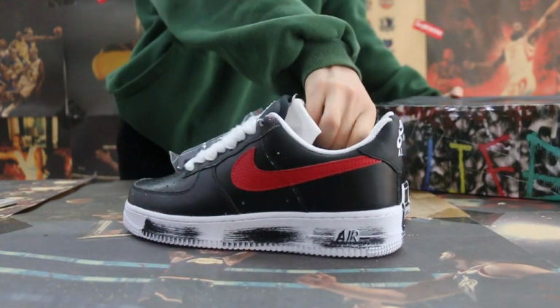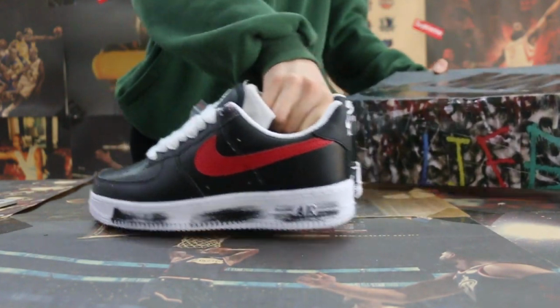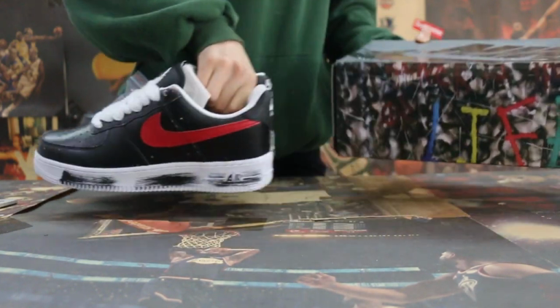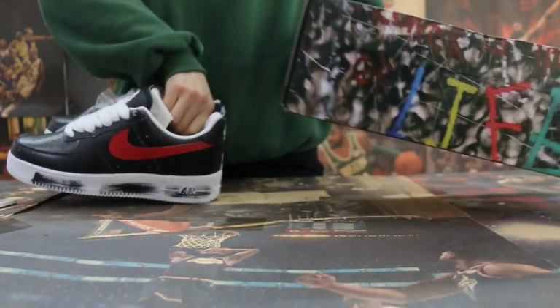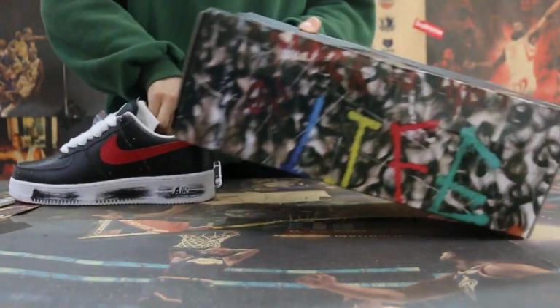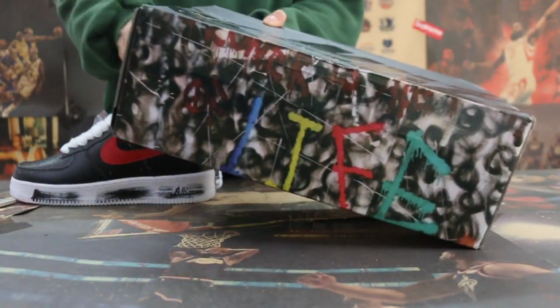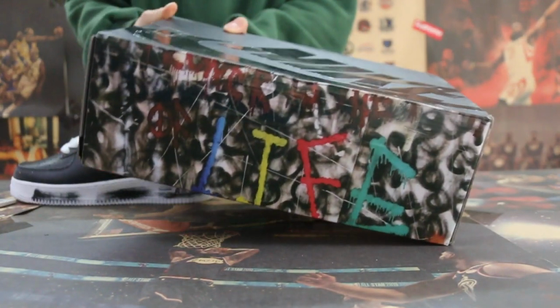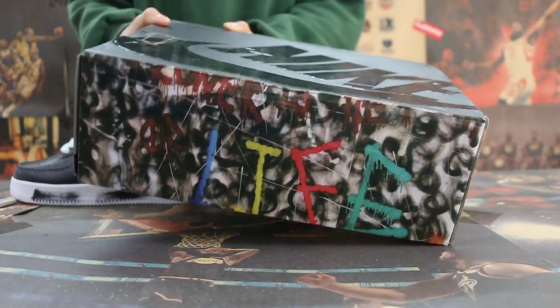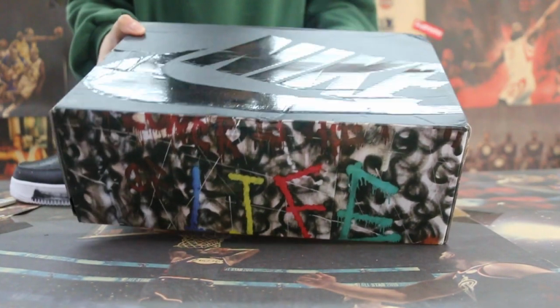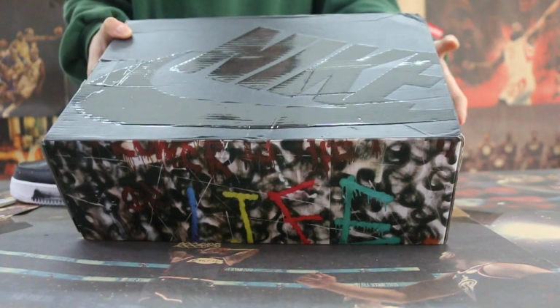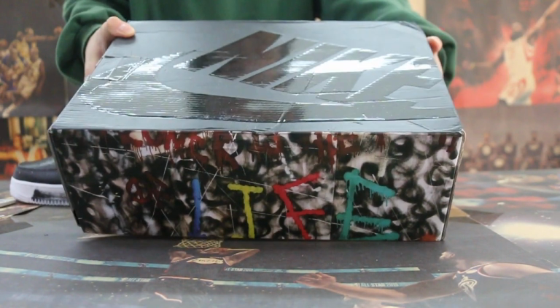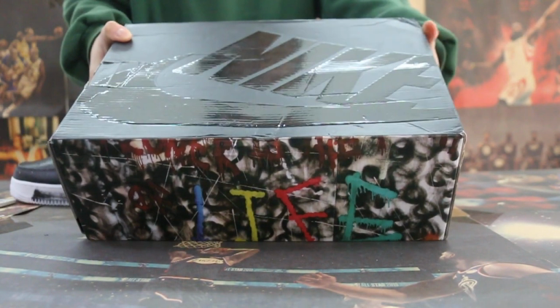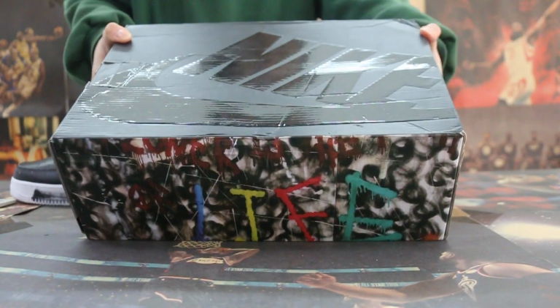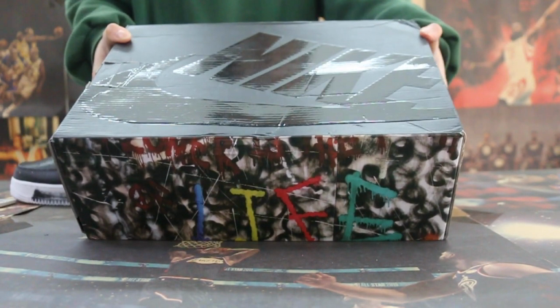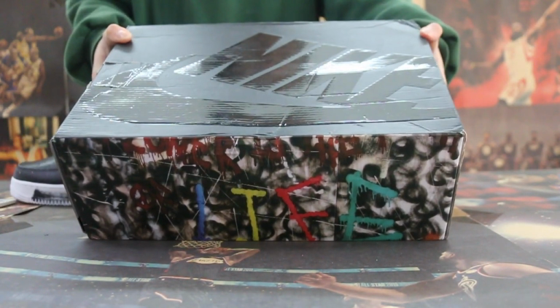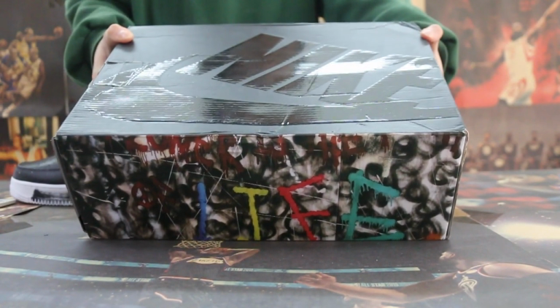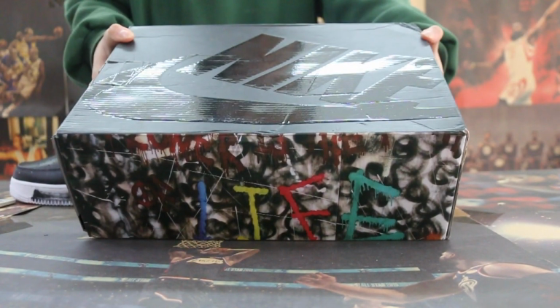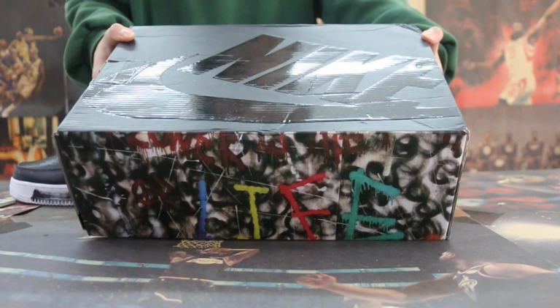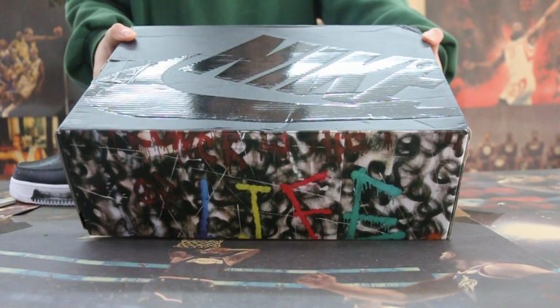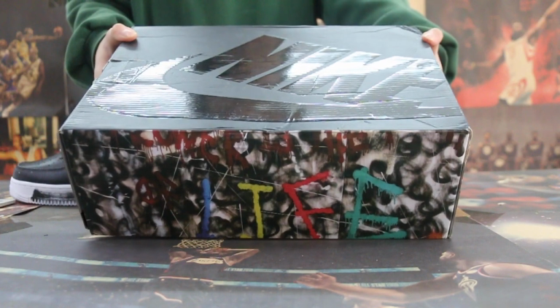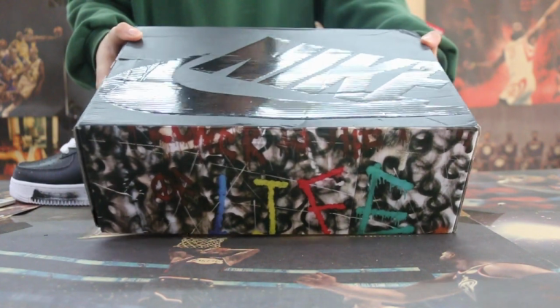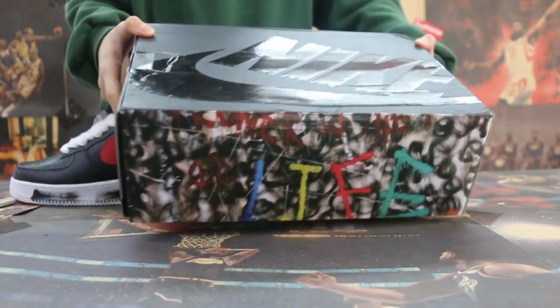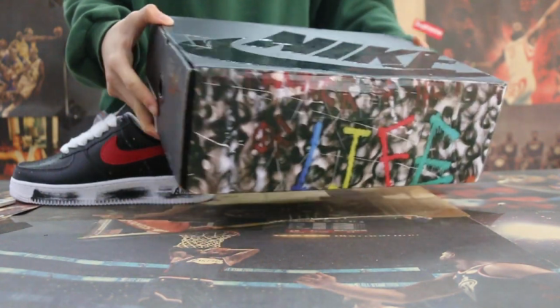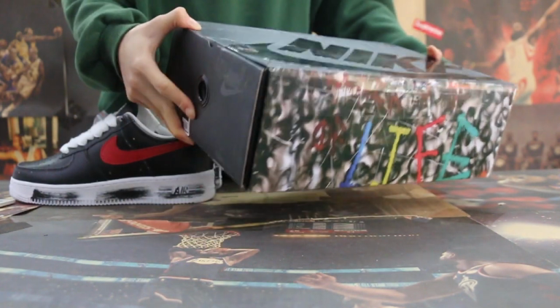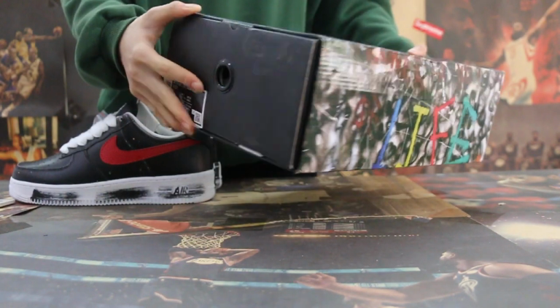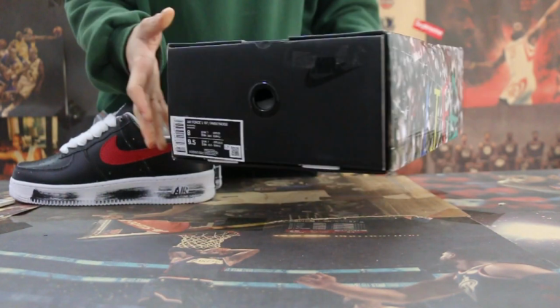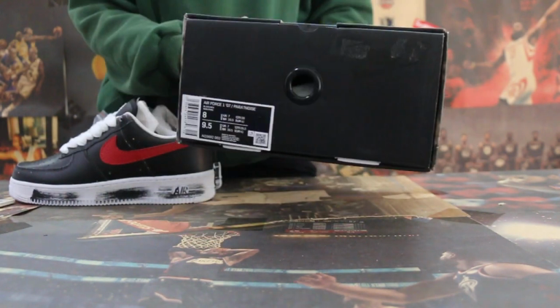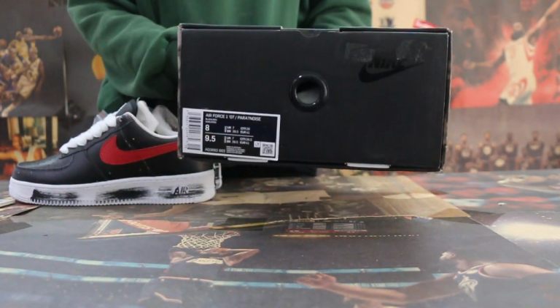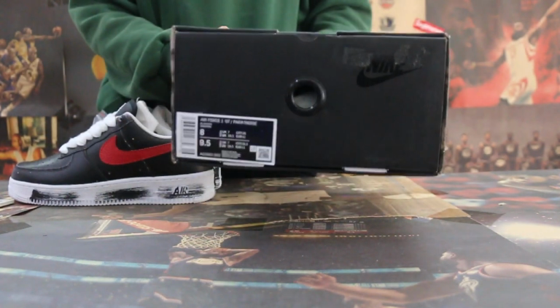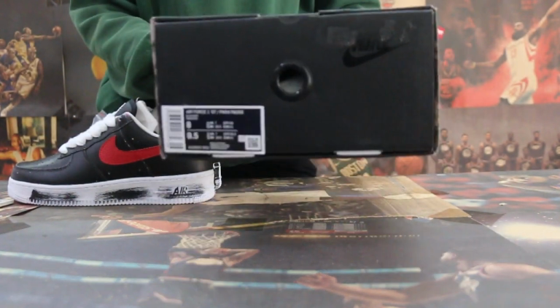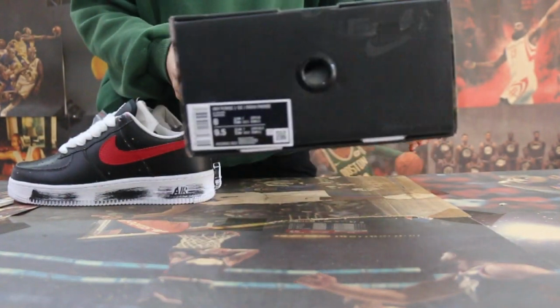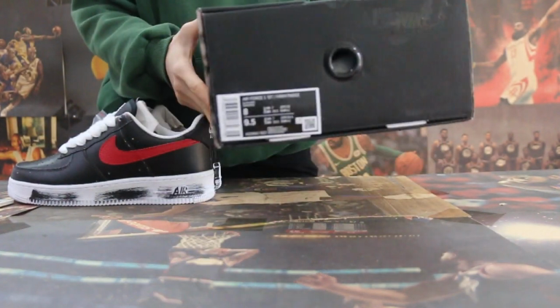I also have the extra shoe balls here, and the label.